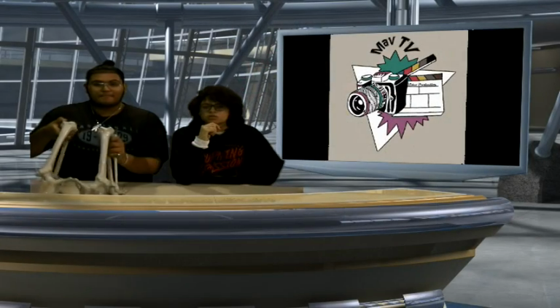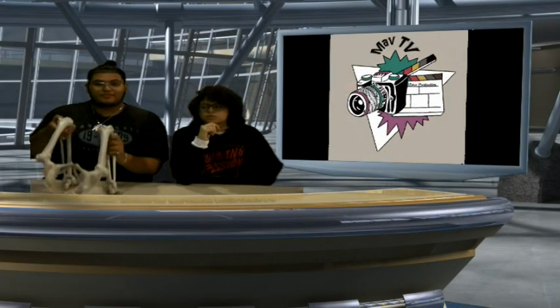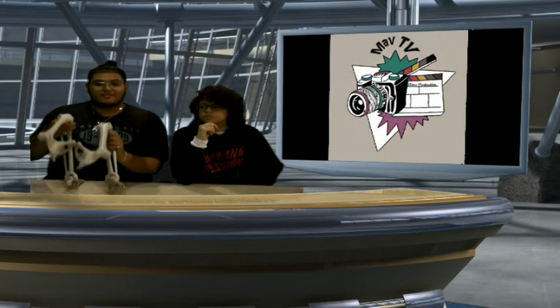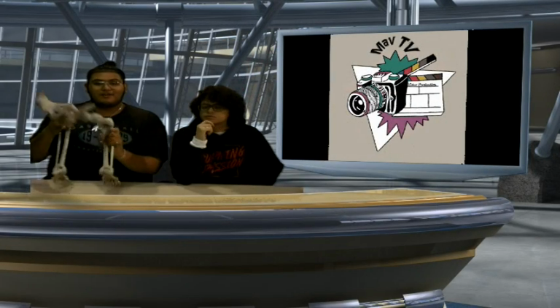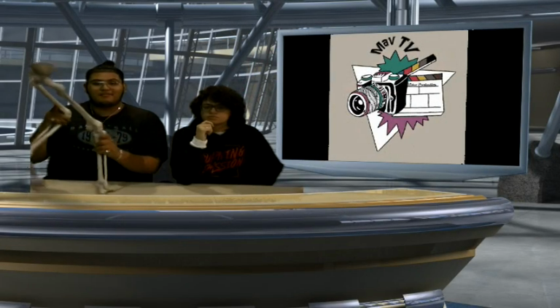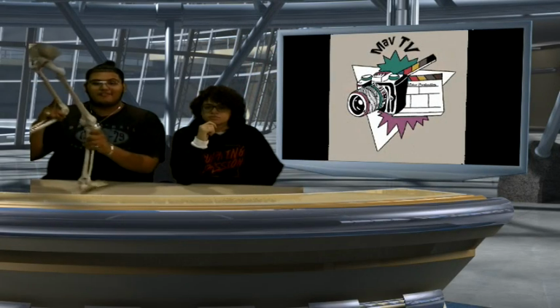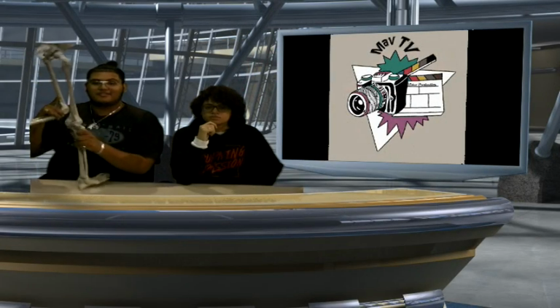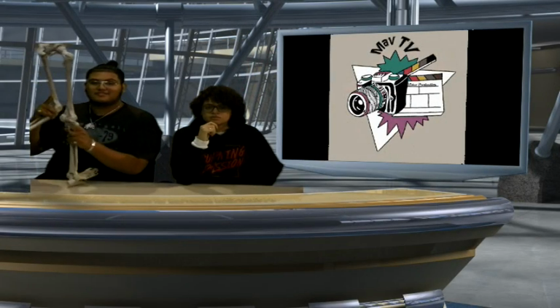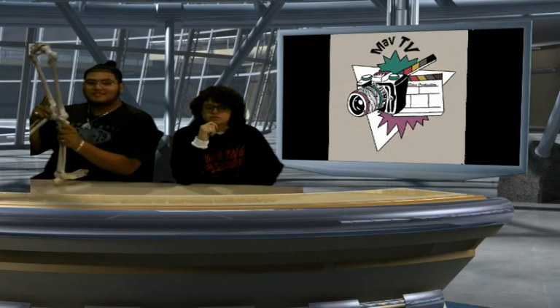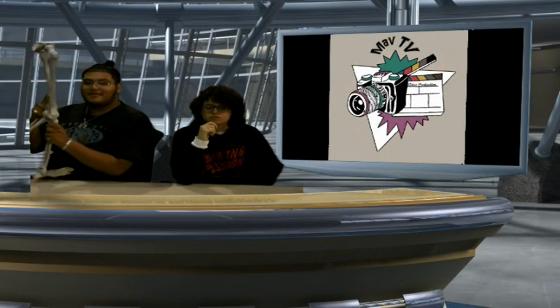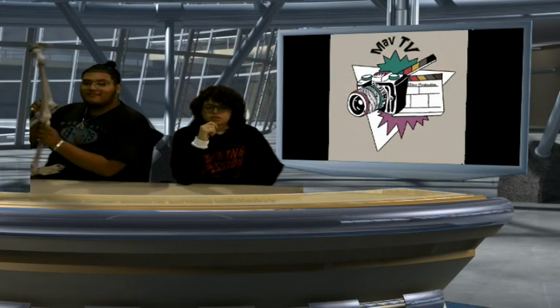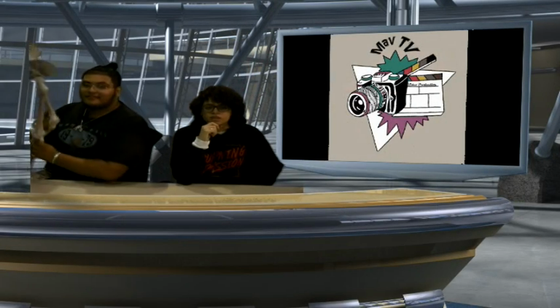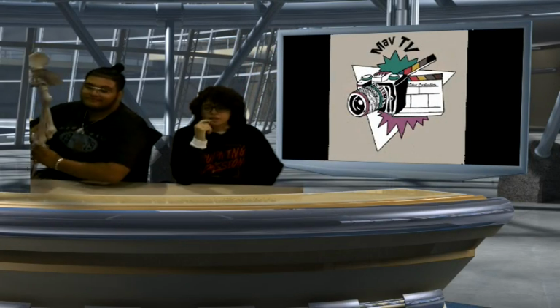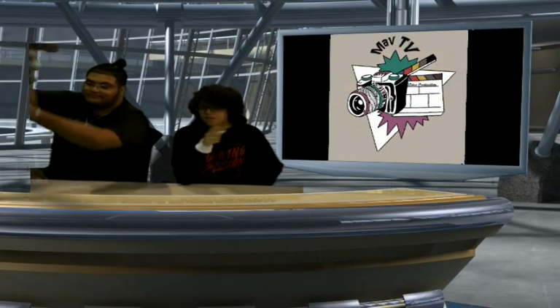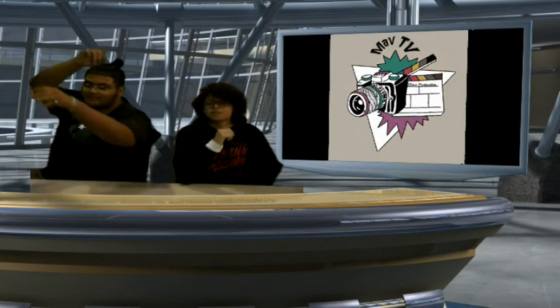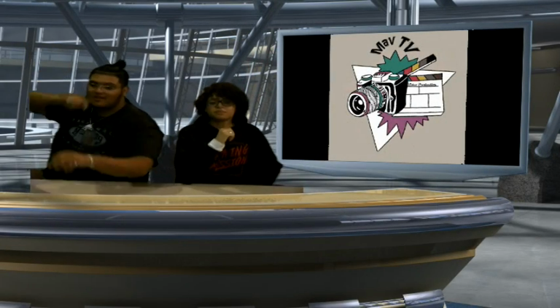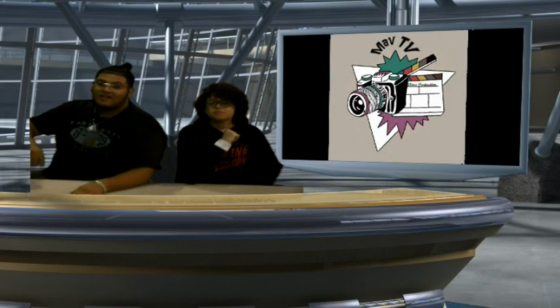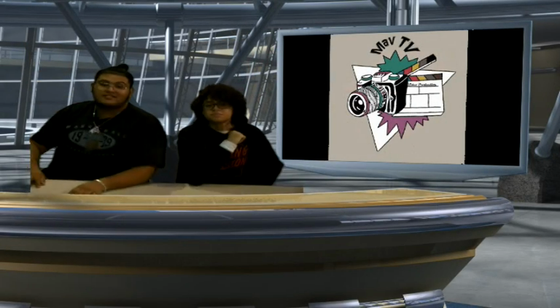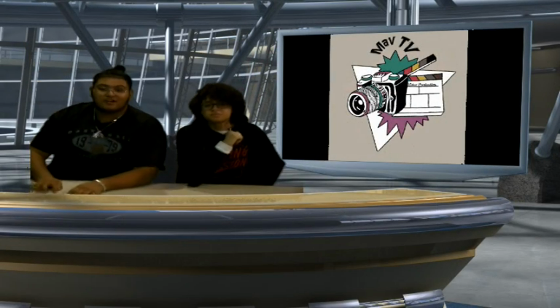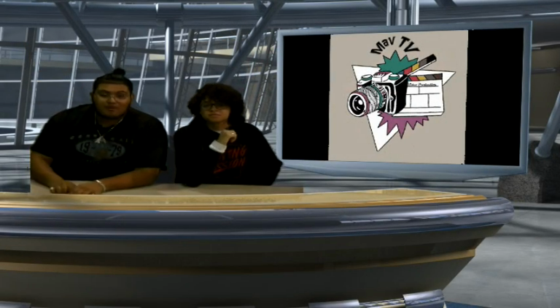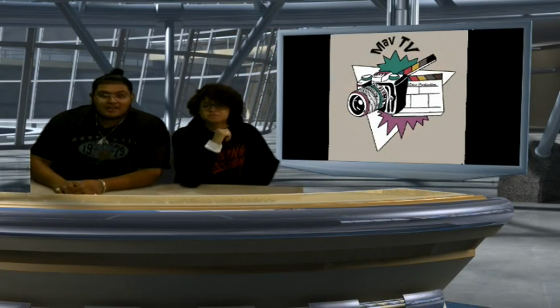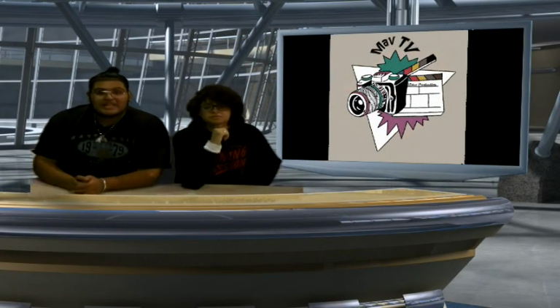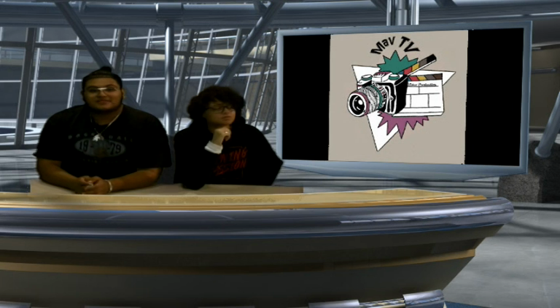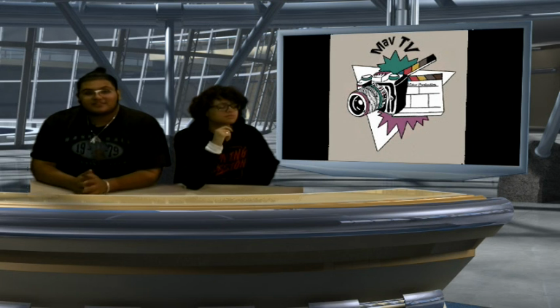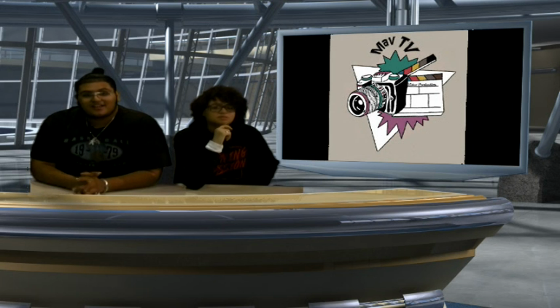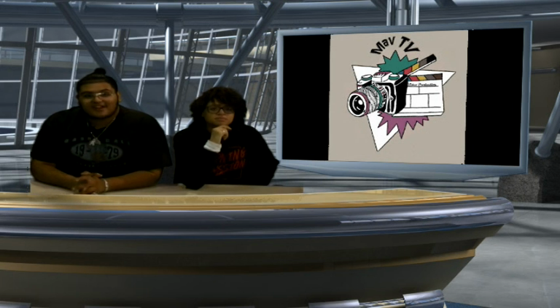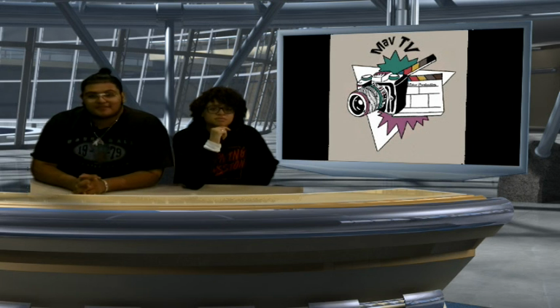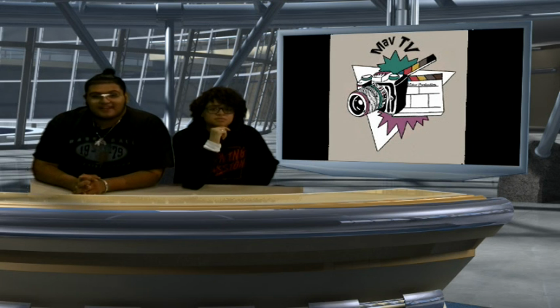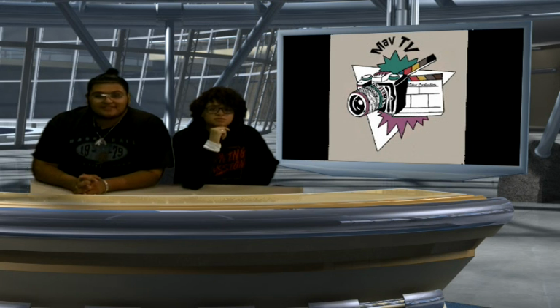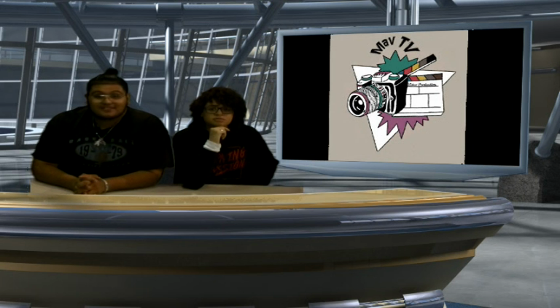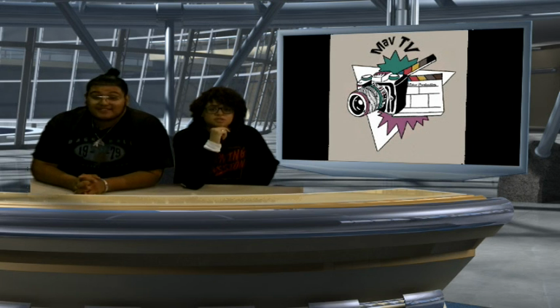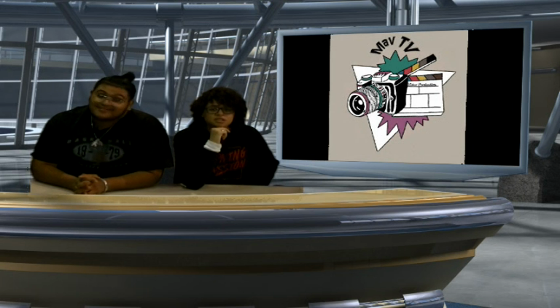Good morning Mavericks! I'm Andy. And I'm Claudia. These are your morning announcements for Thursday, October 19, 2017.